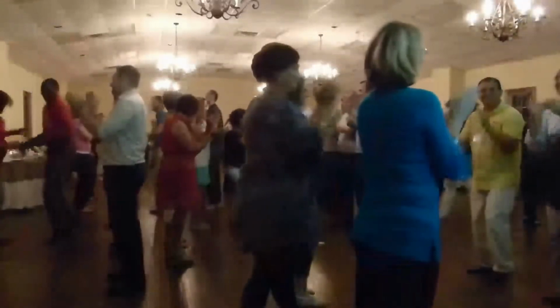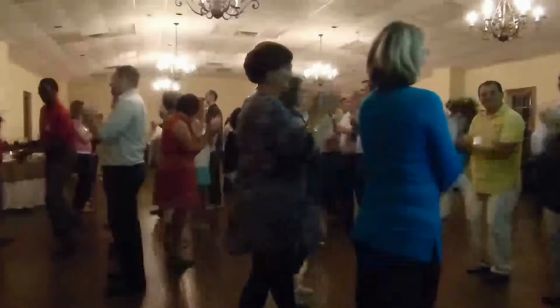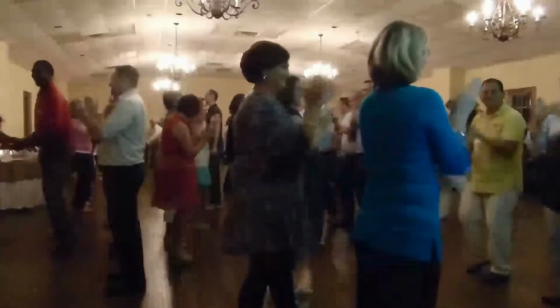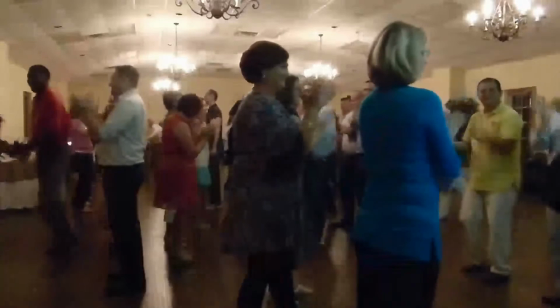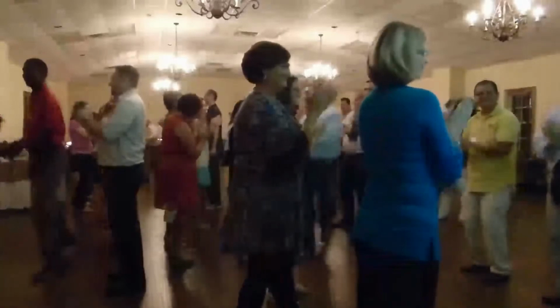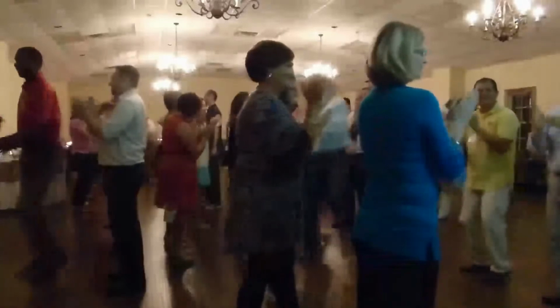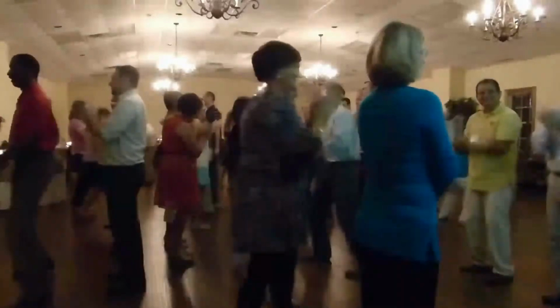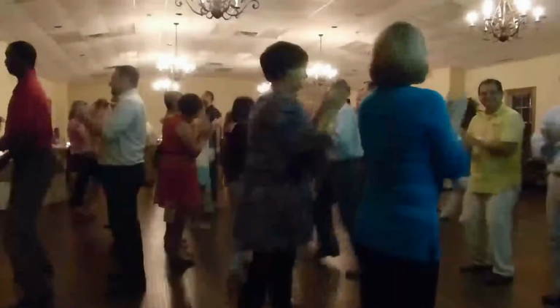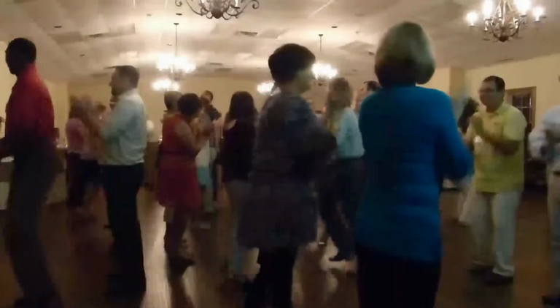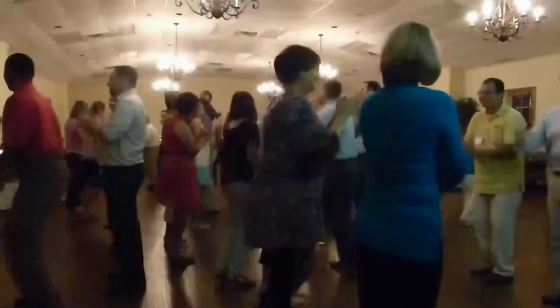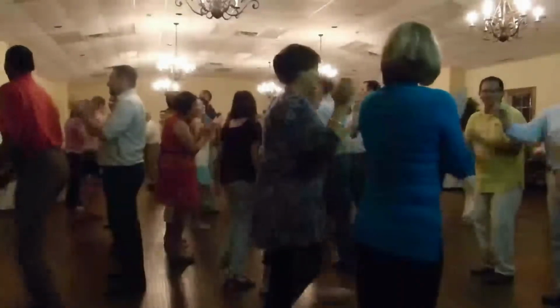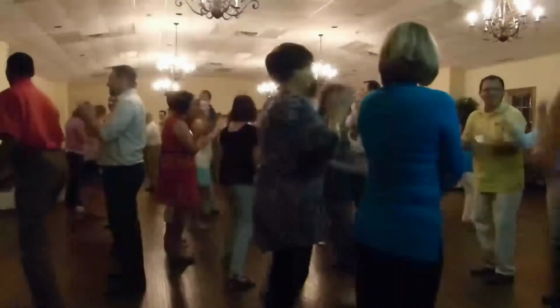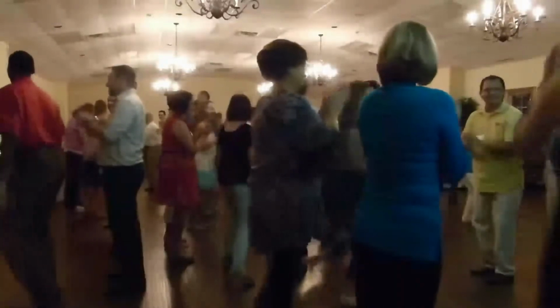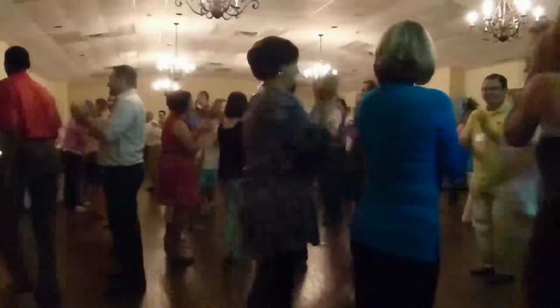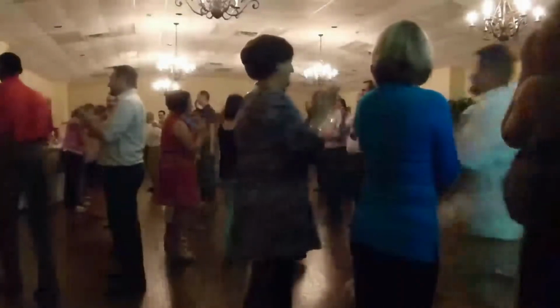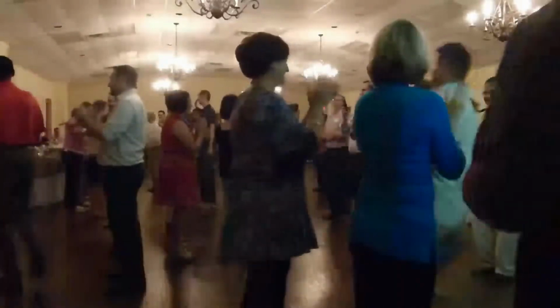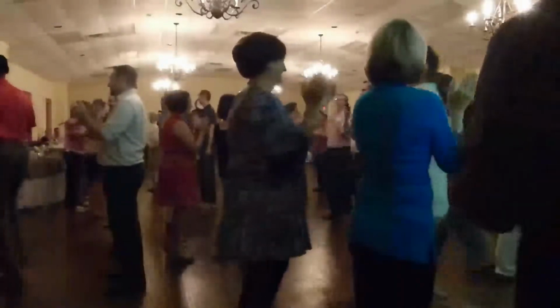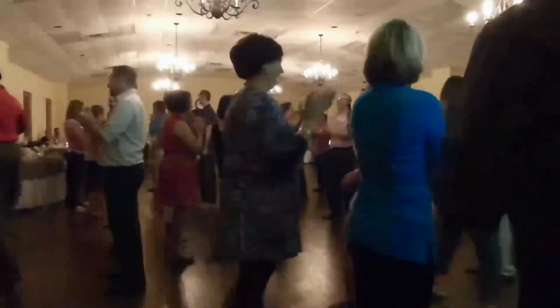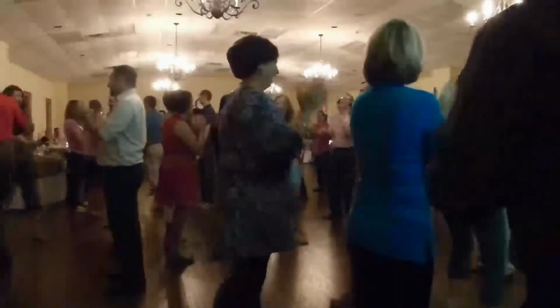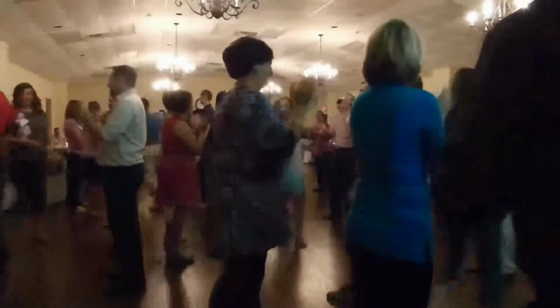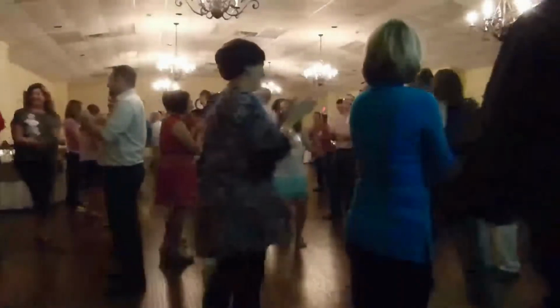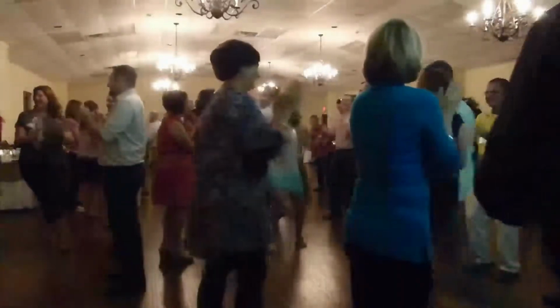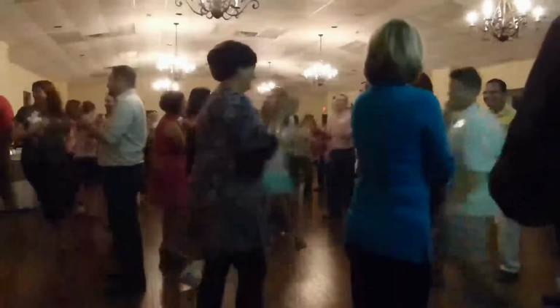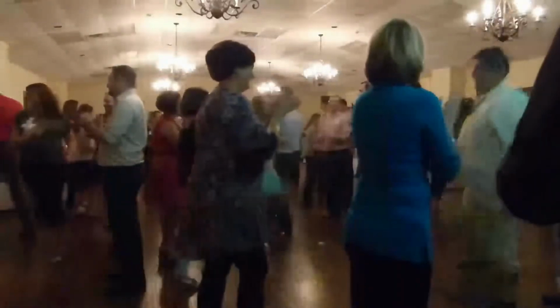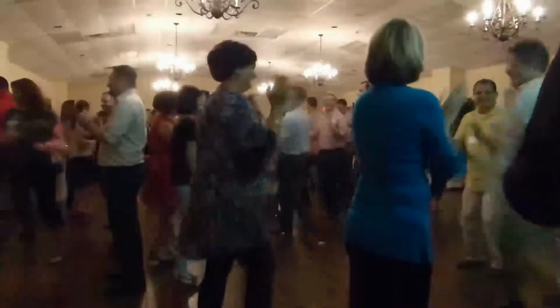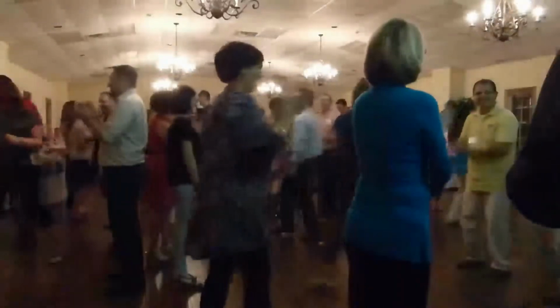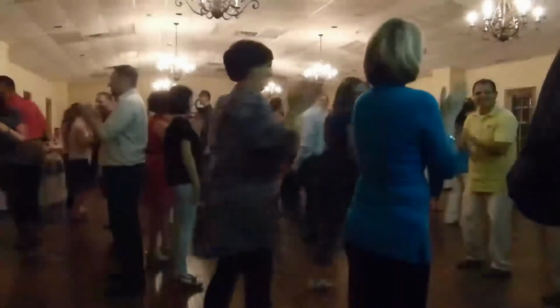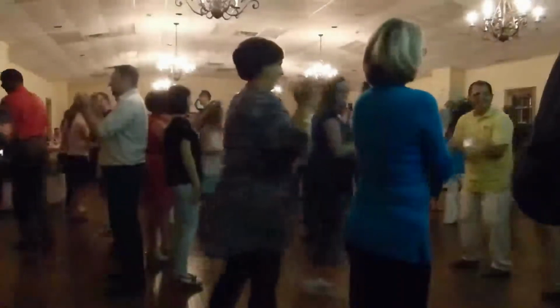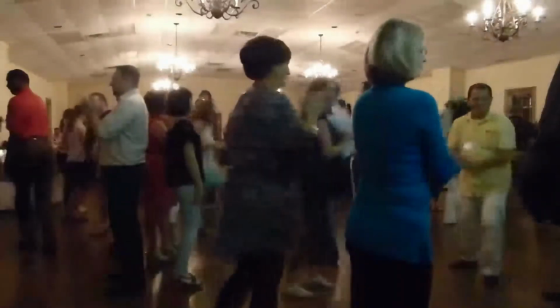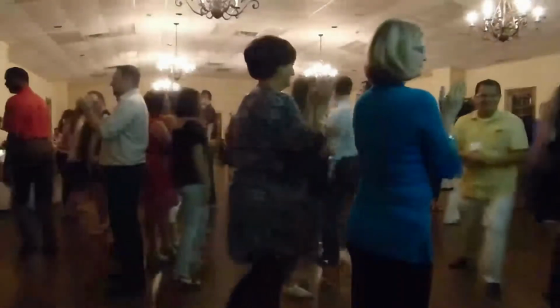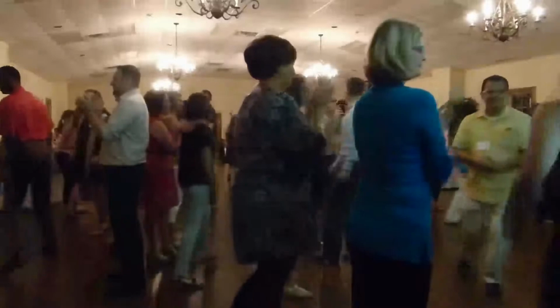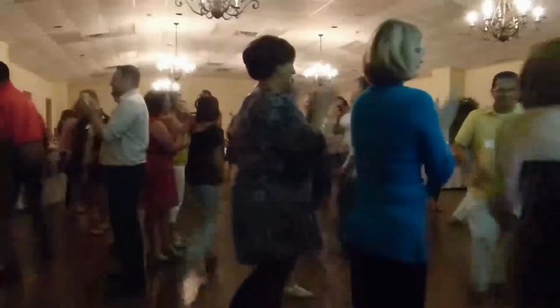Head gent, foot girl, you do-si-do. Head girl, foot gent, left shoulder do-si-do.